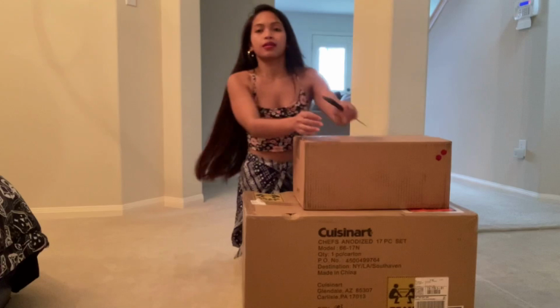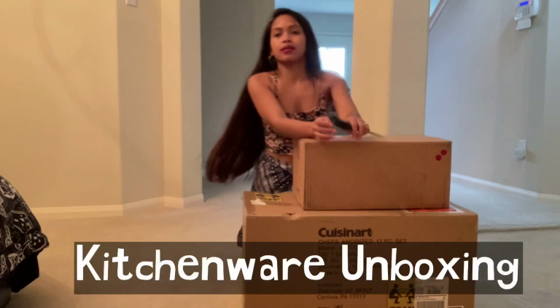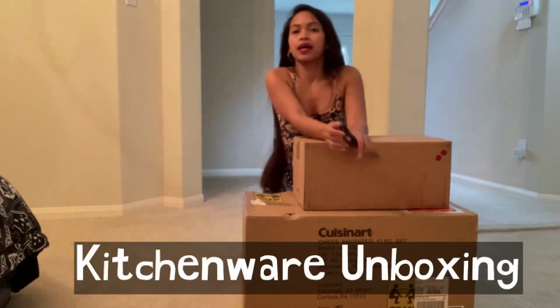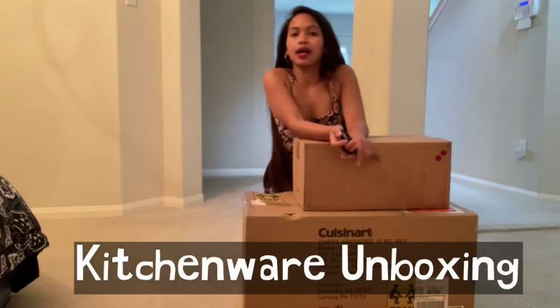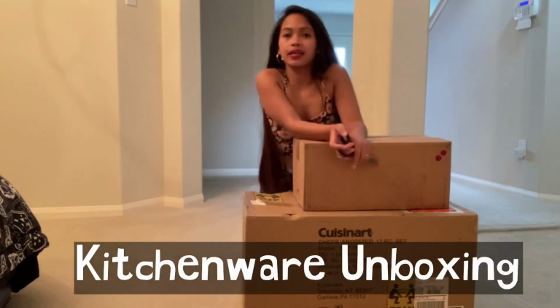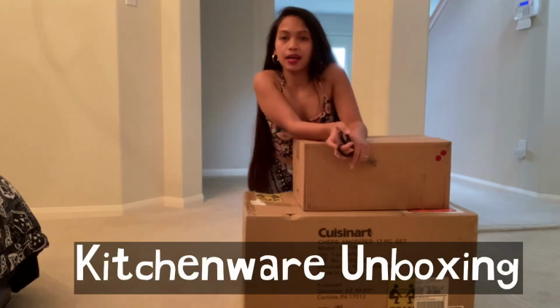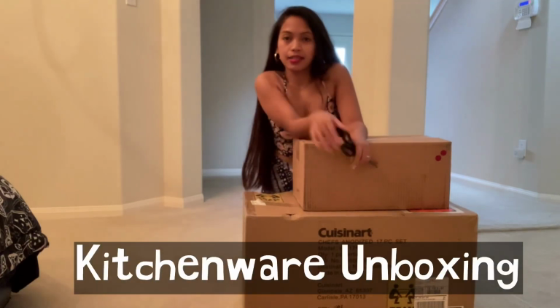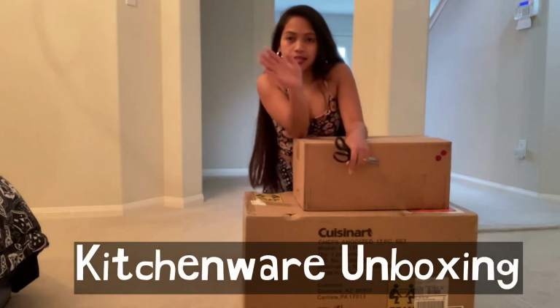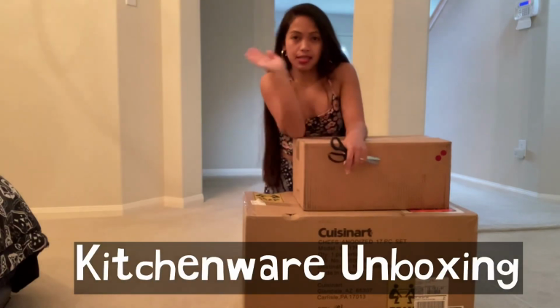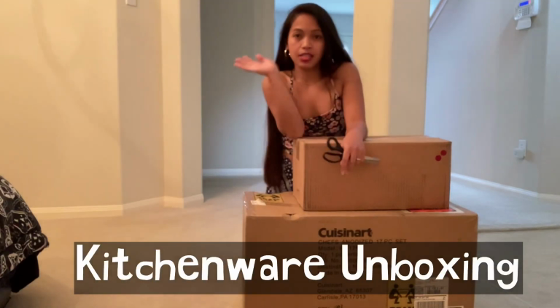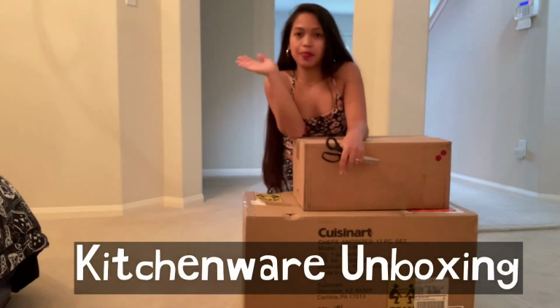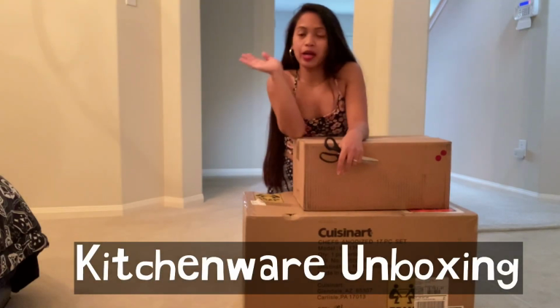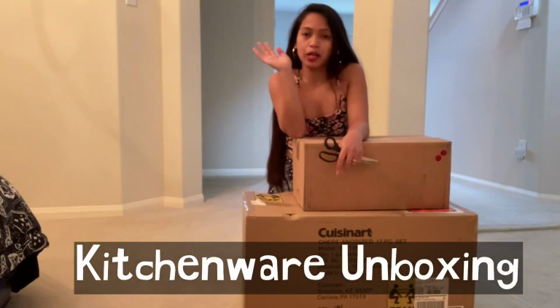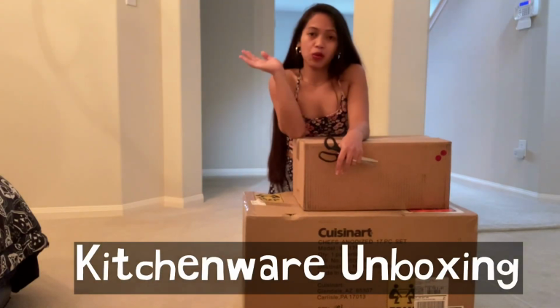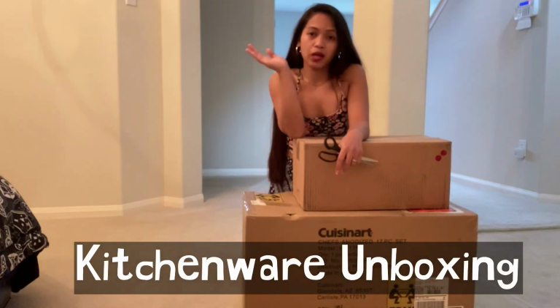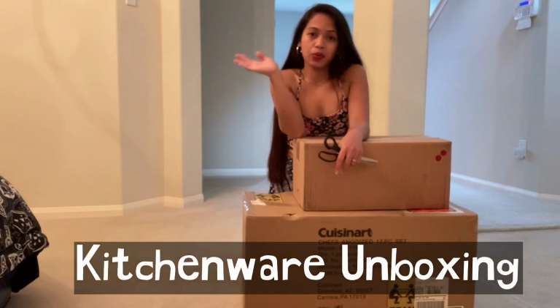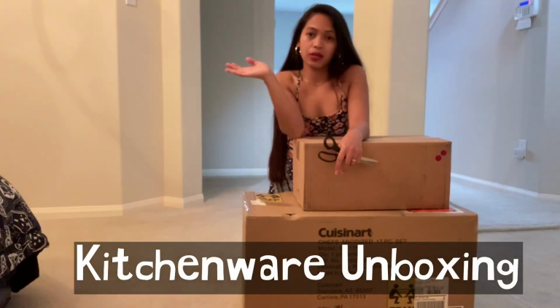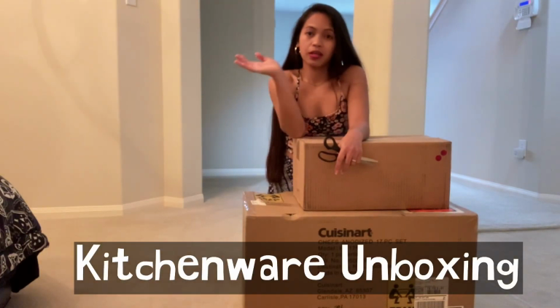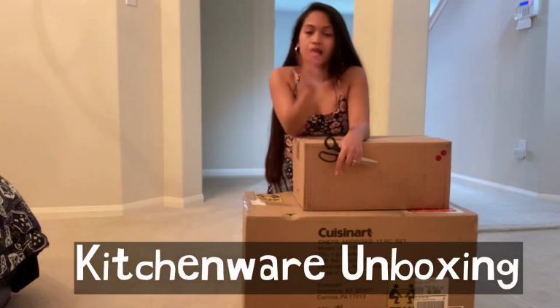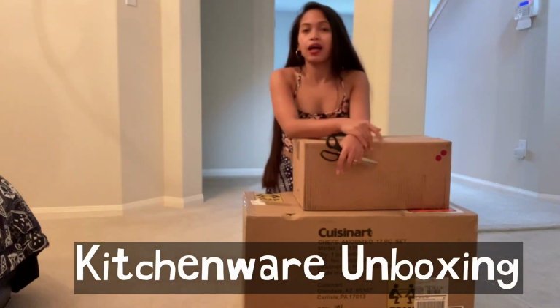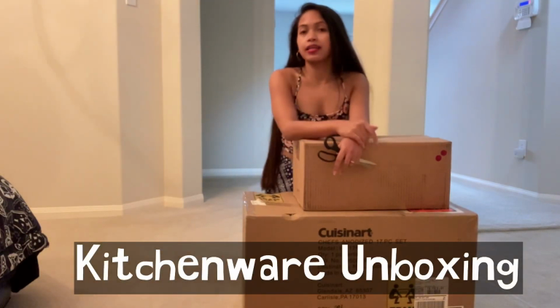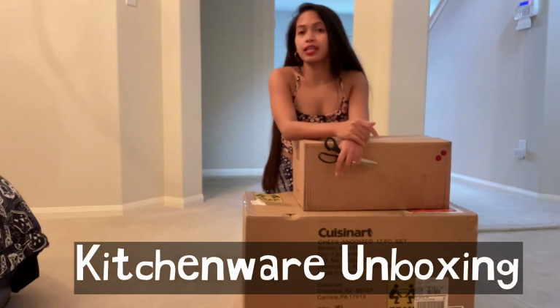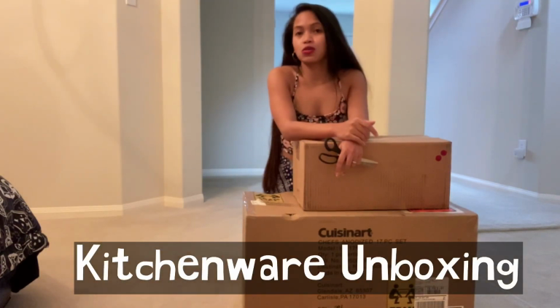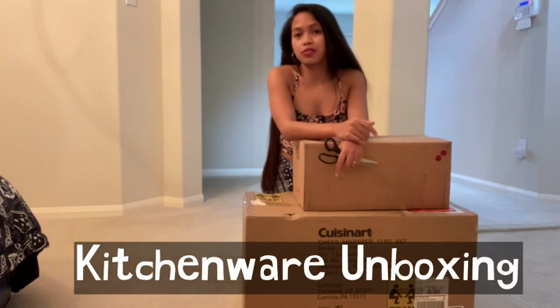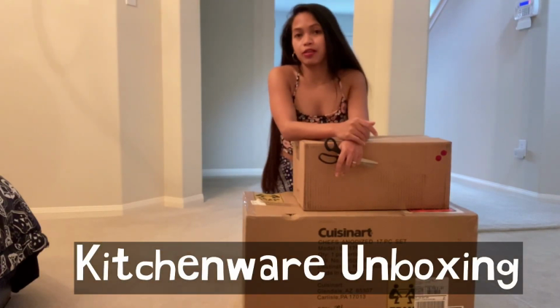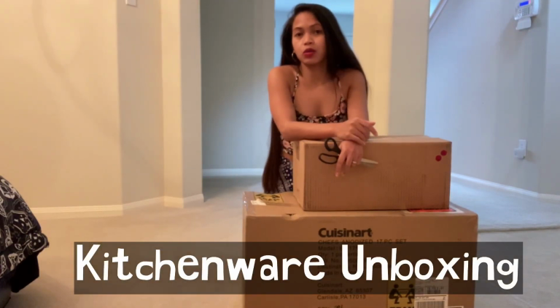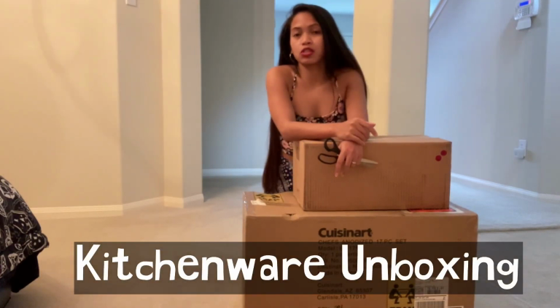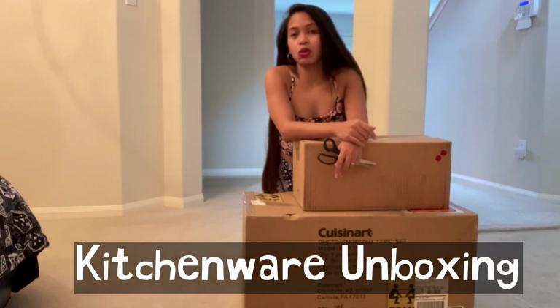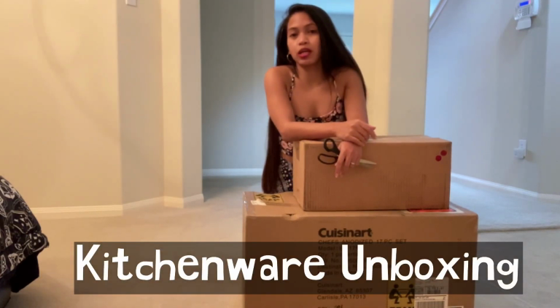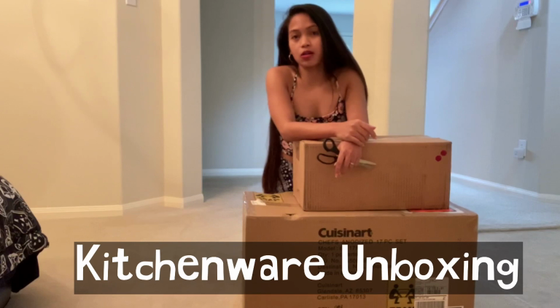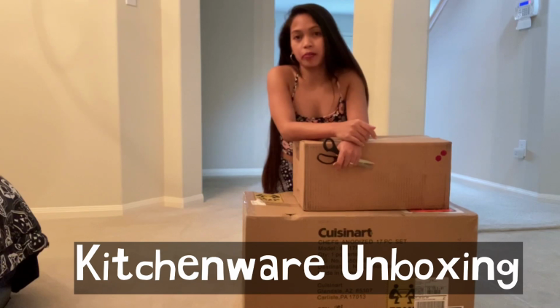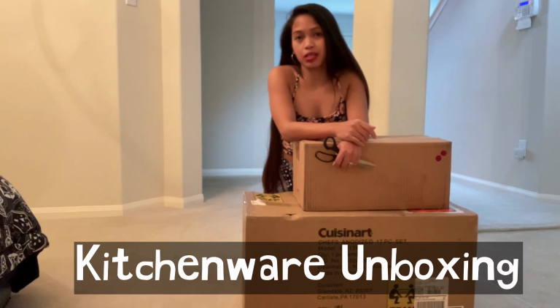Hi guys! It's me, Arnia Bulano. And guys, today's video, let's do another unboxing.